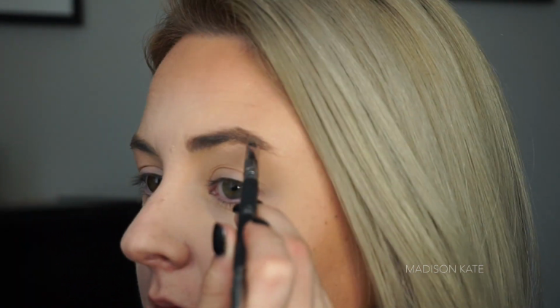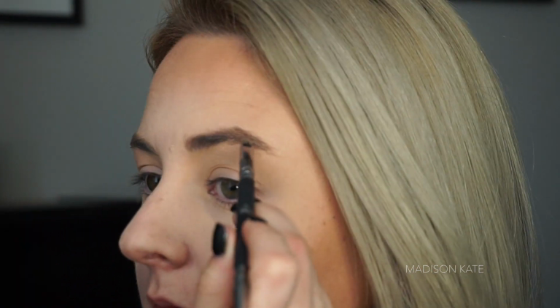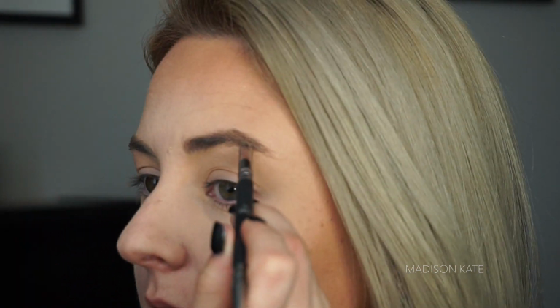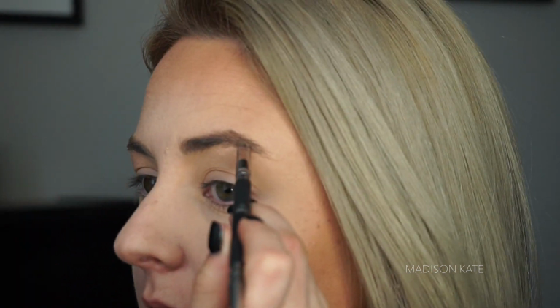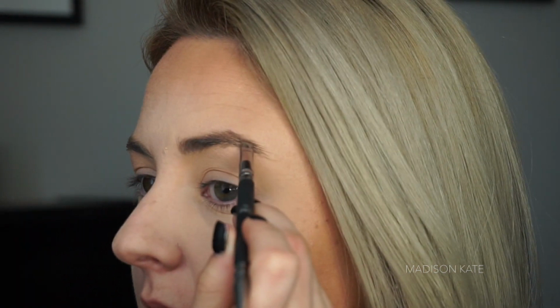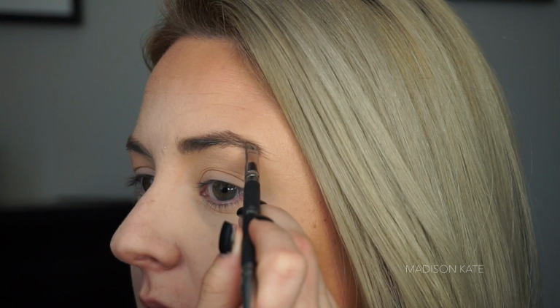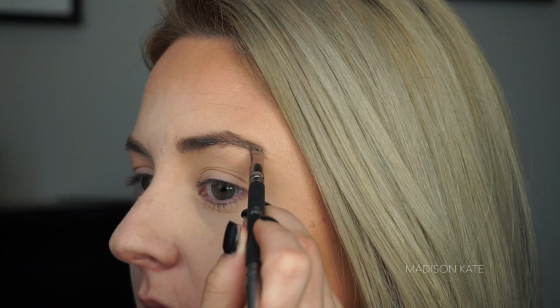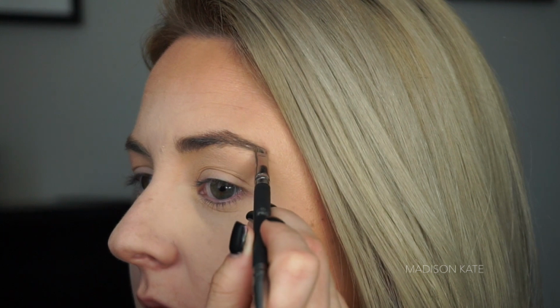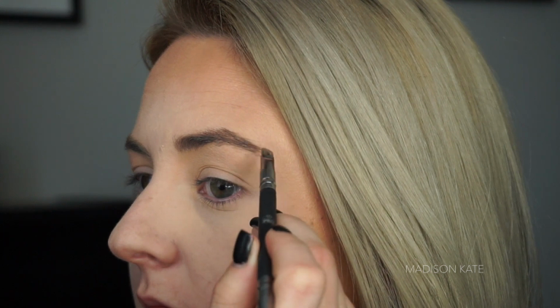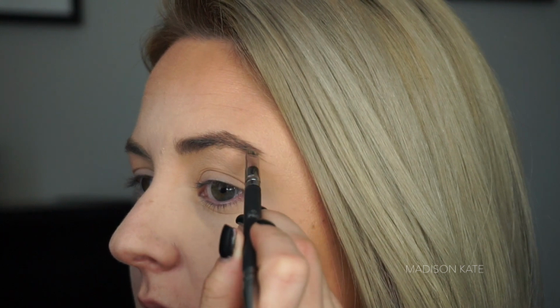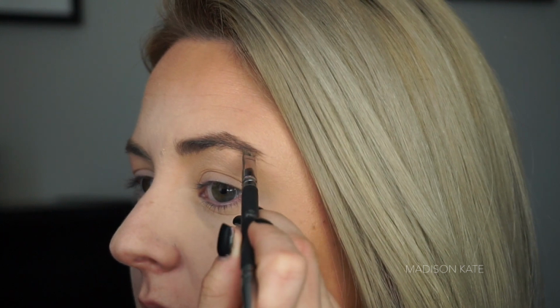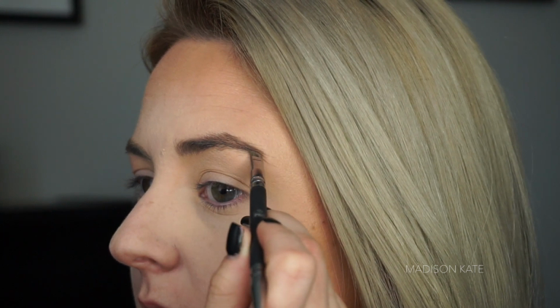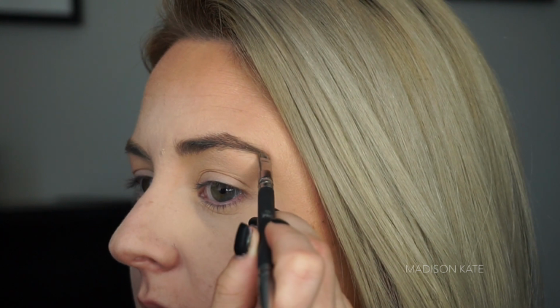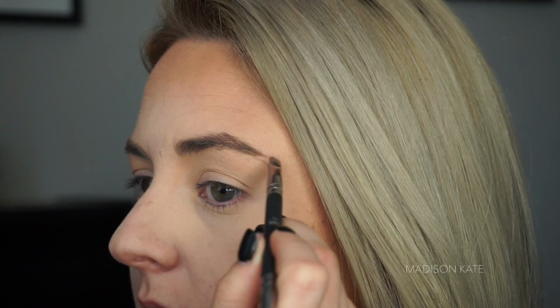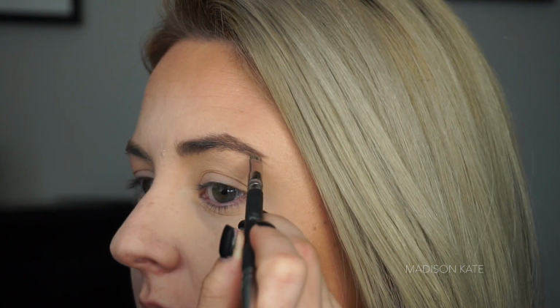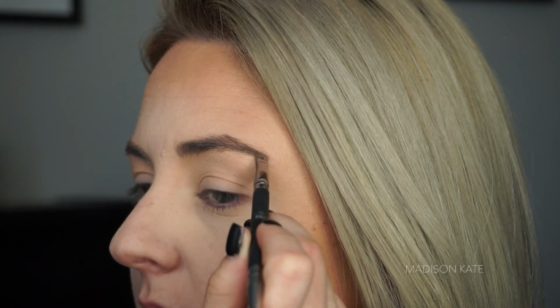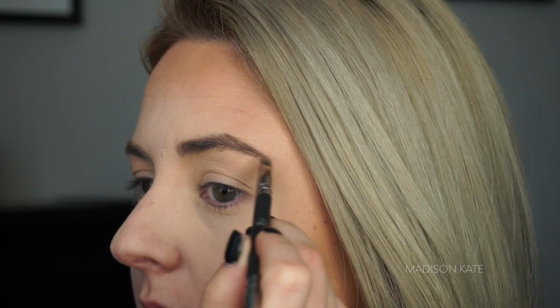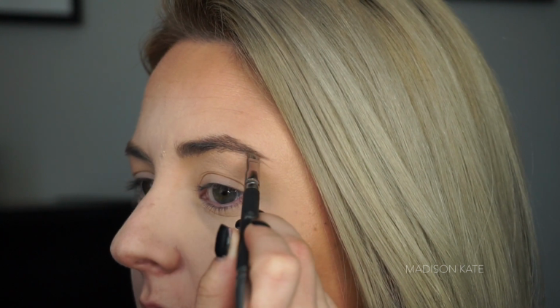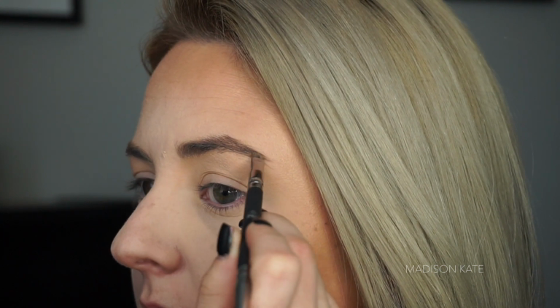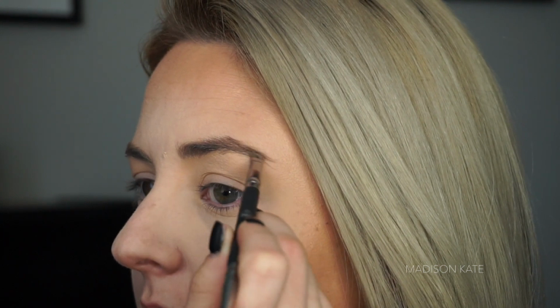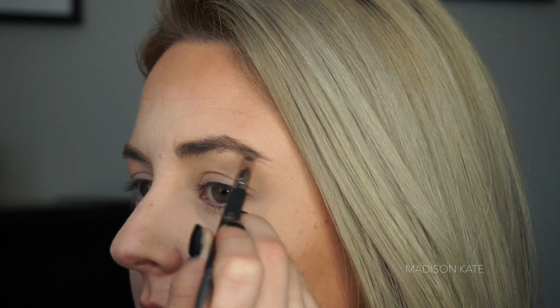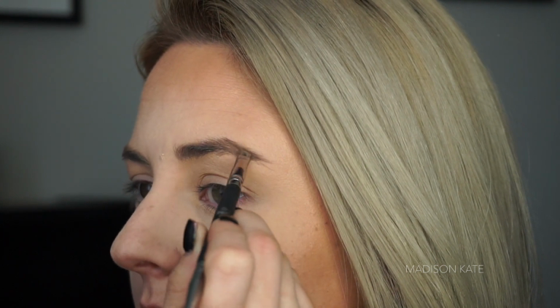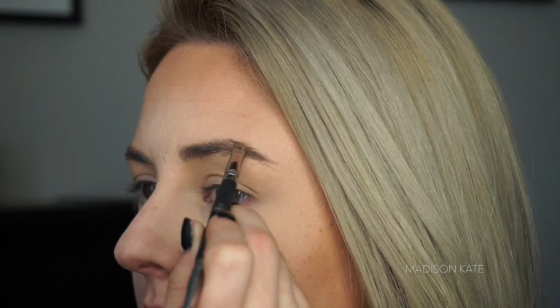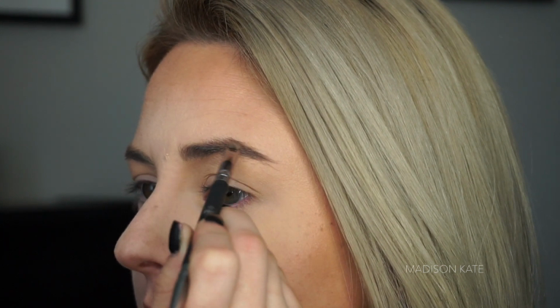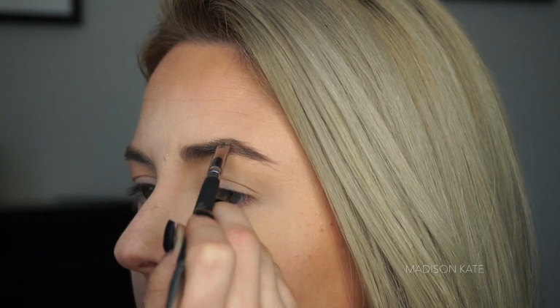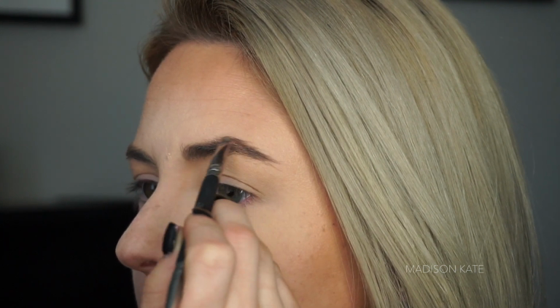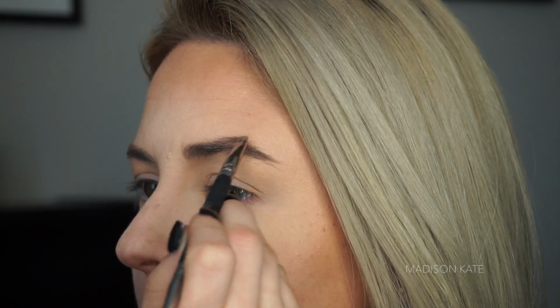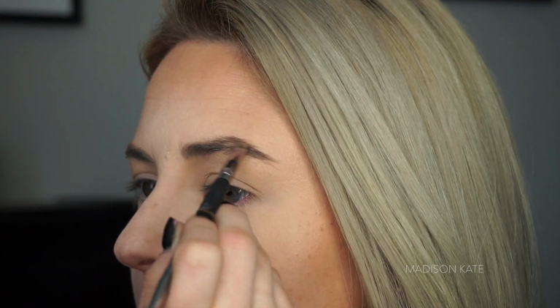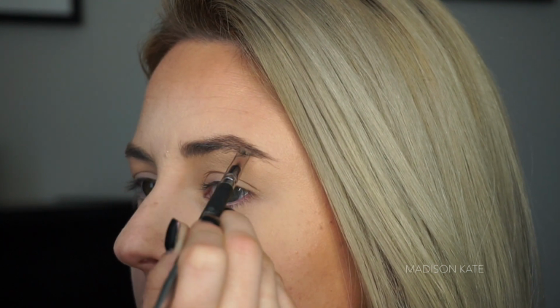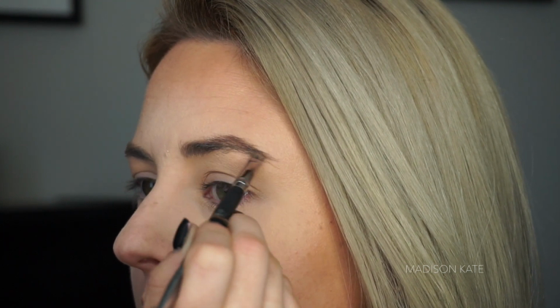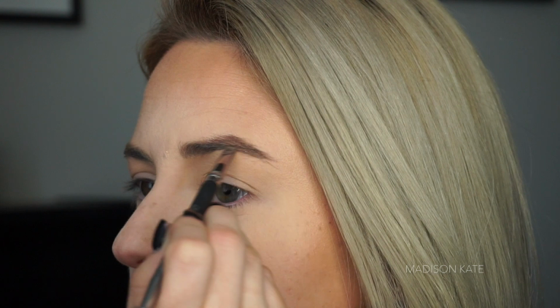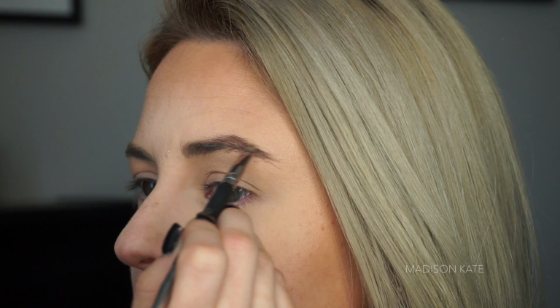Bold brows are a must for mask makeup. Brows frame the face and help balance out the face mask.